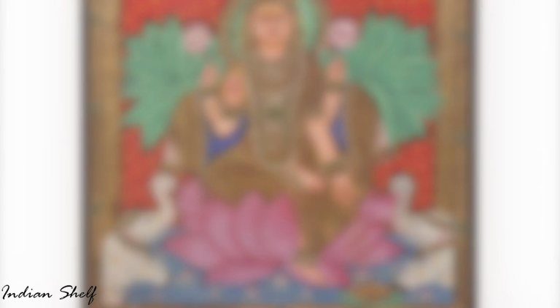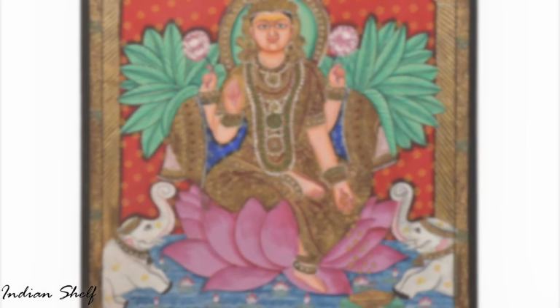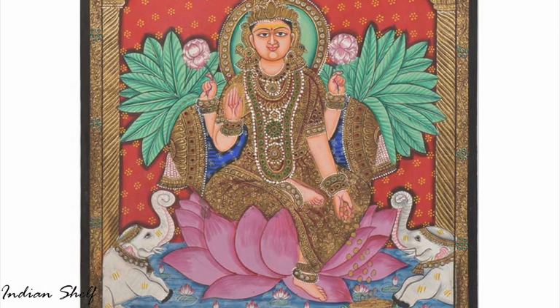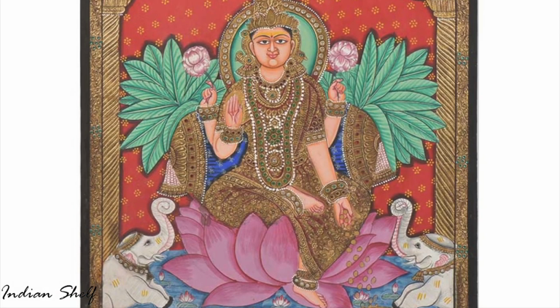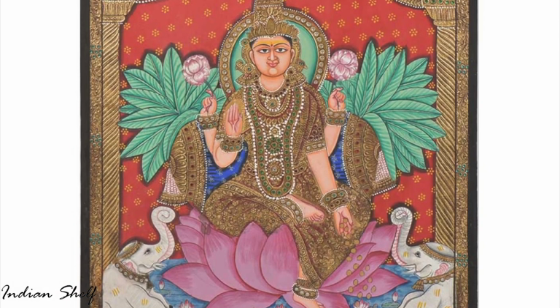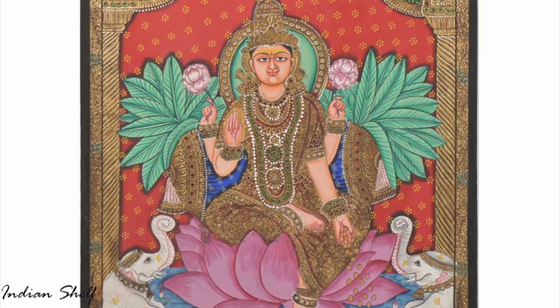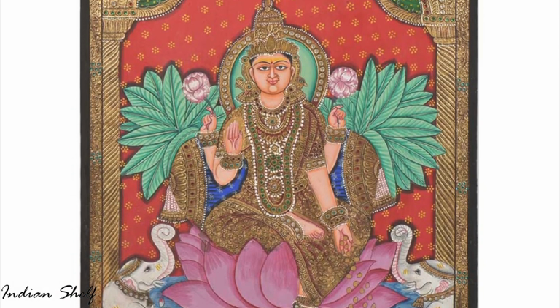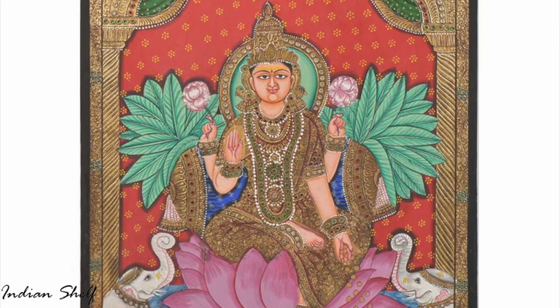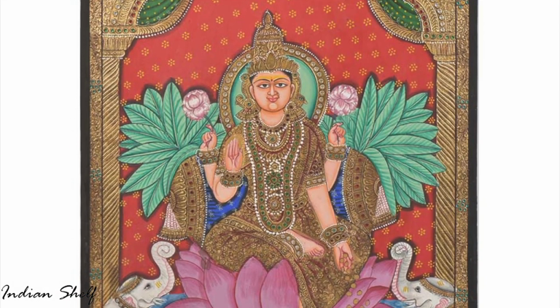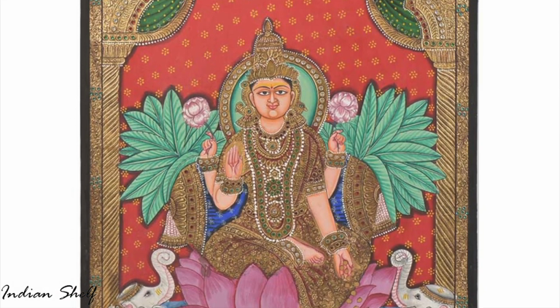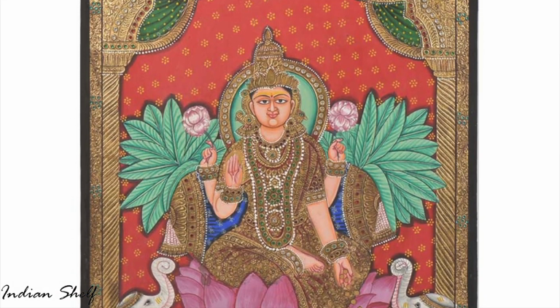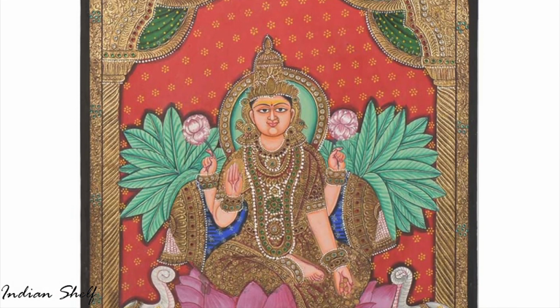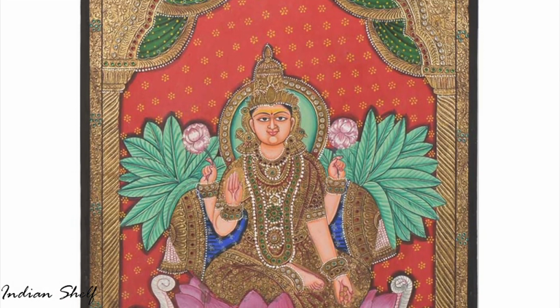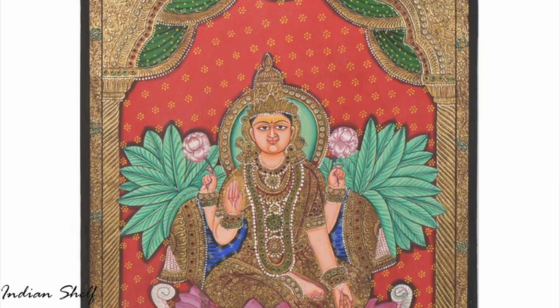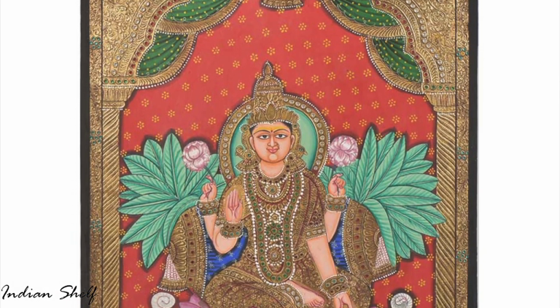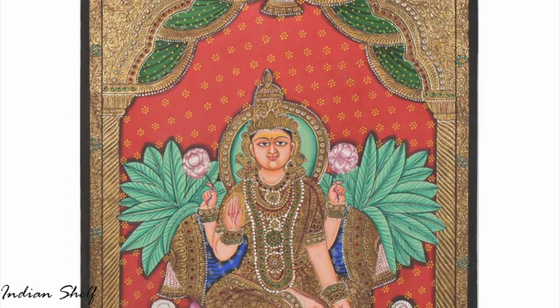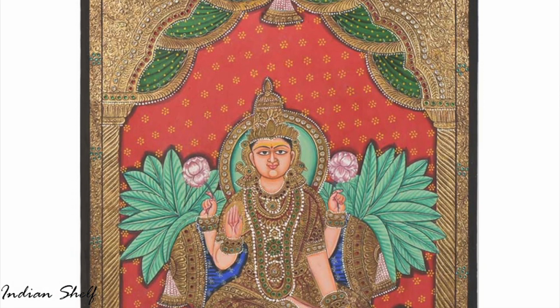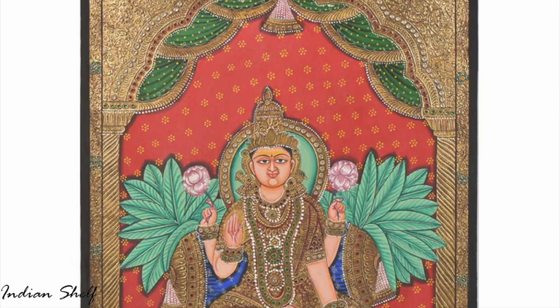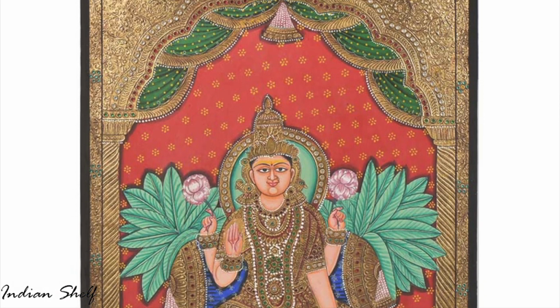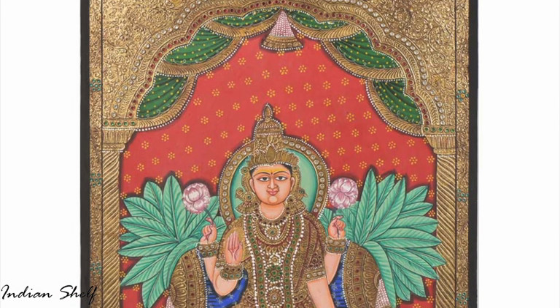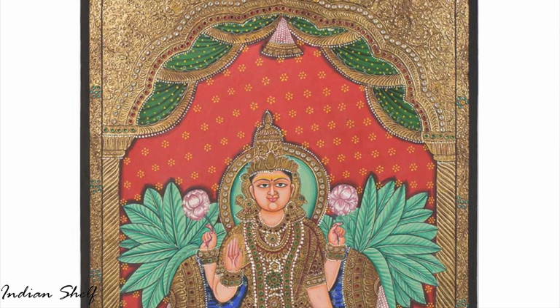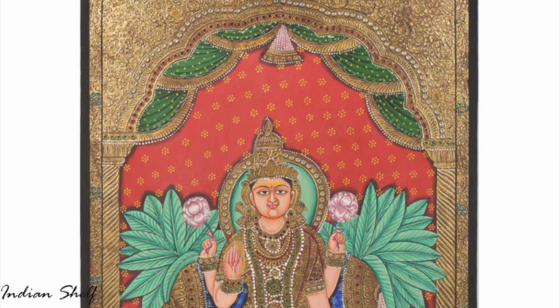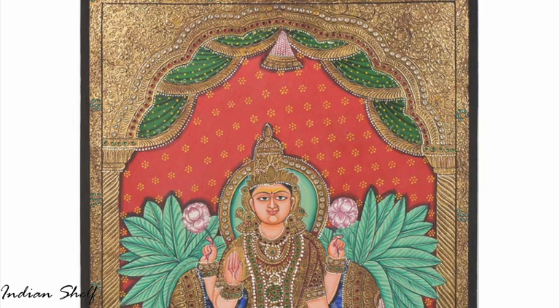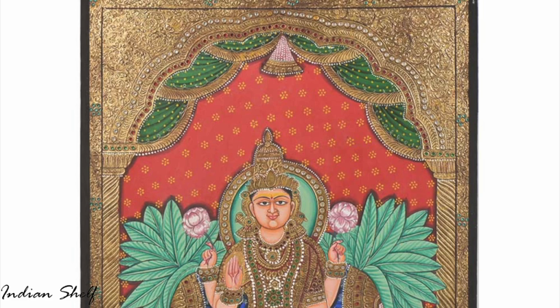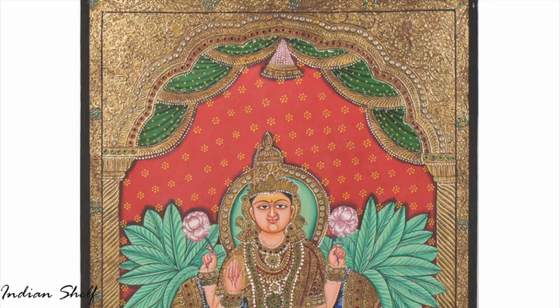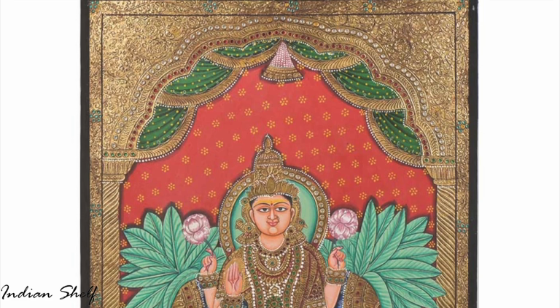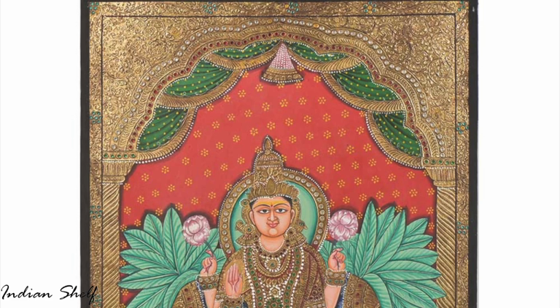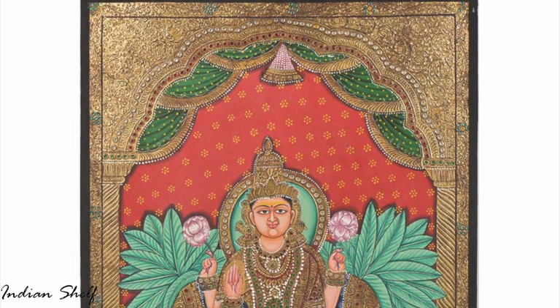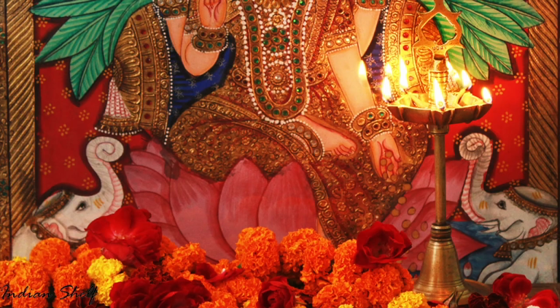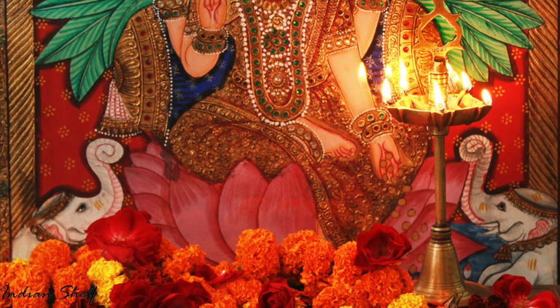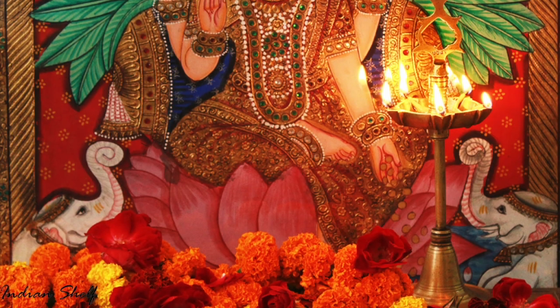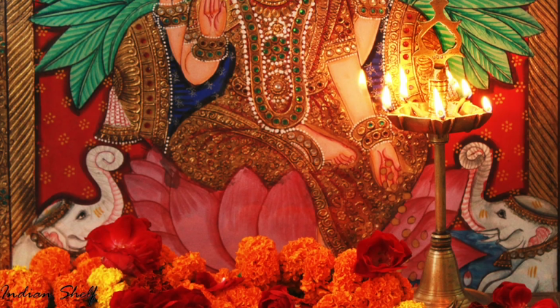Bal Krishna, Lord Rama and other gods, goddesses, saints and subjects from Hindu mythology are popular themes in Tanjore paintings.